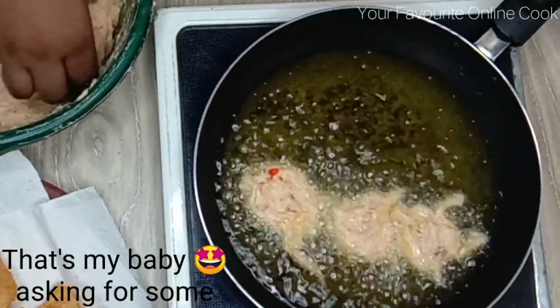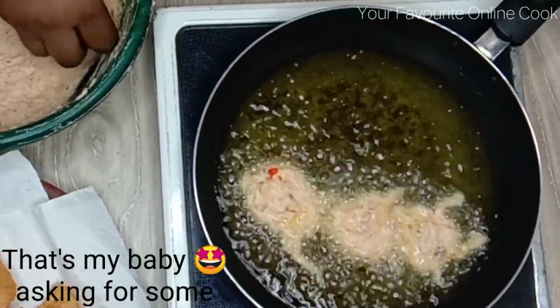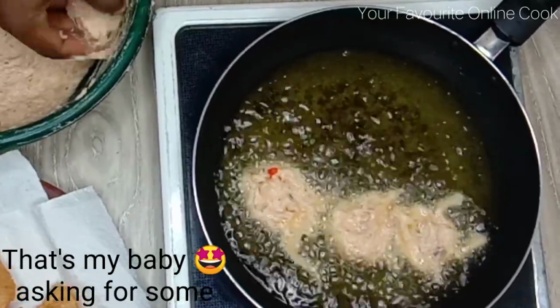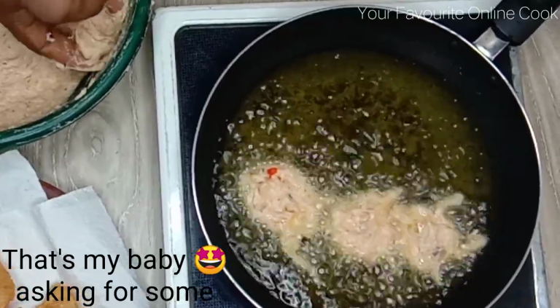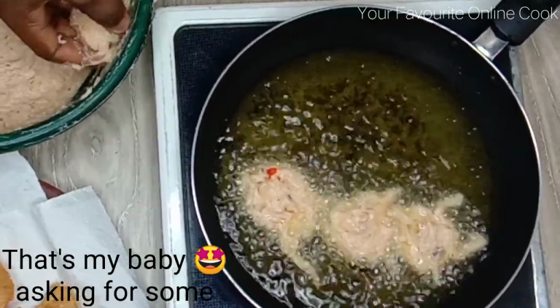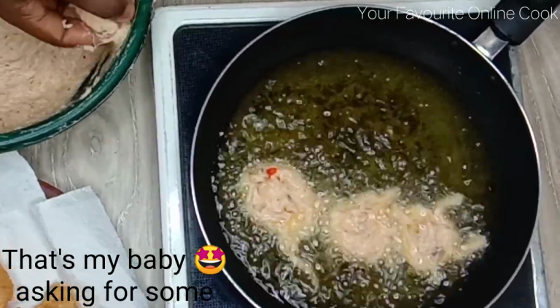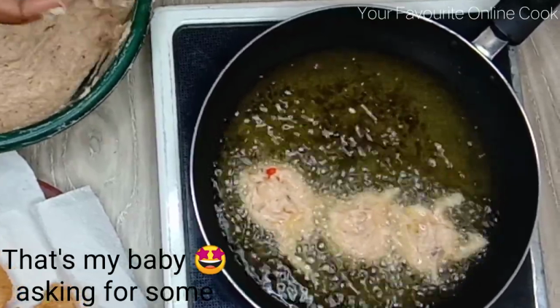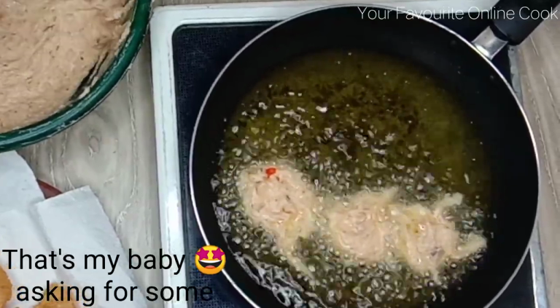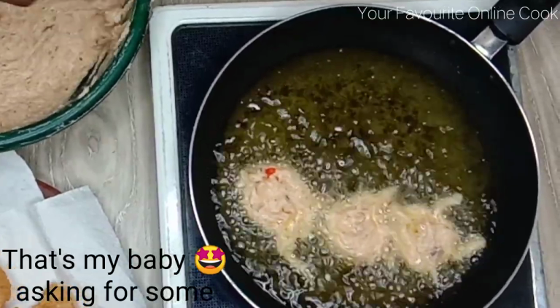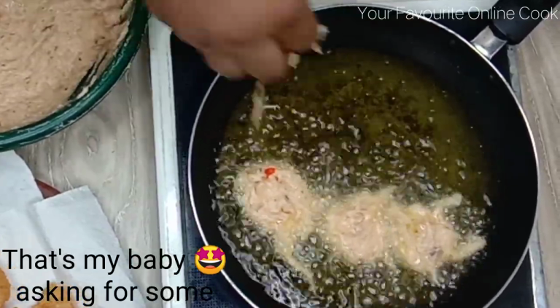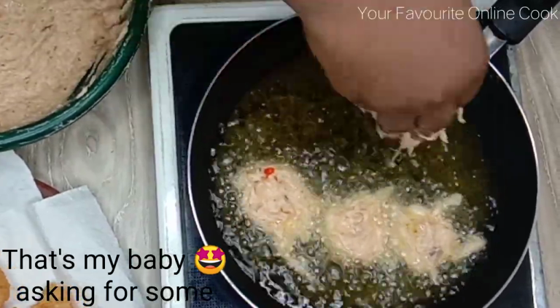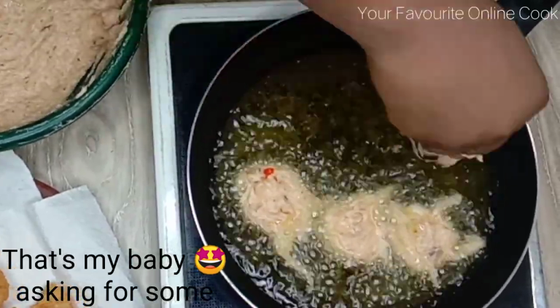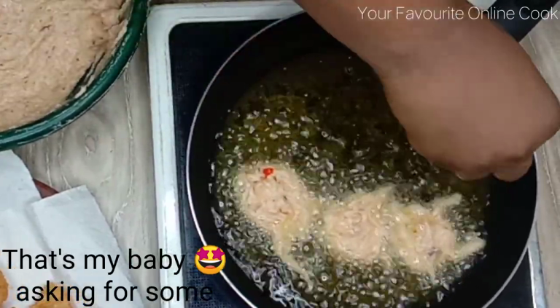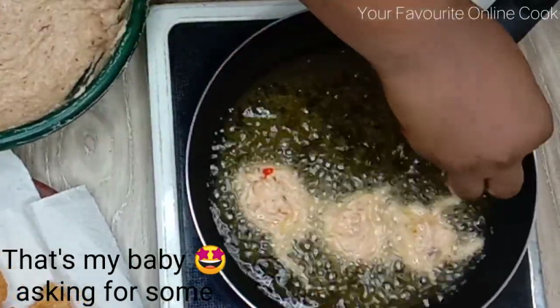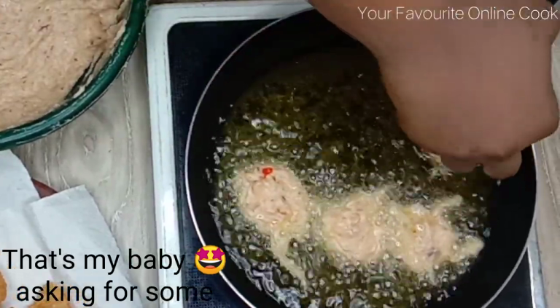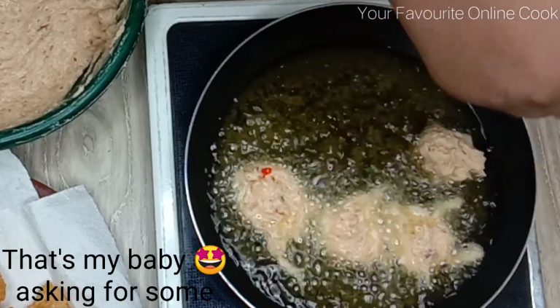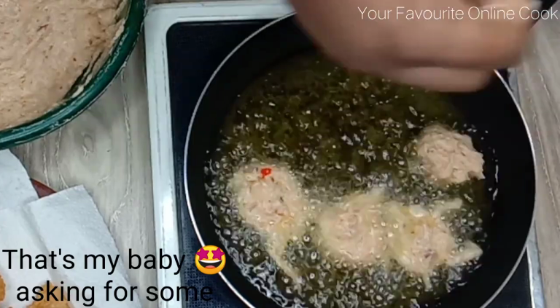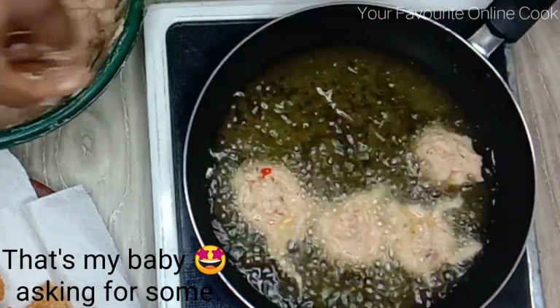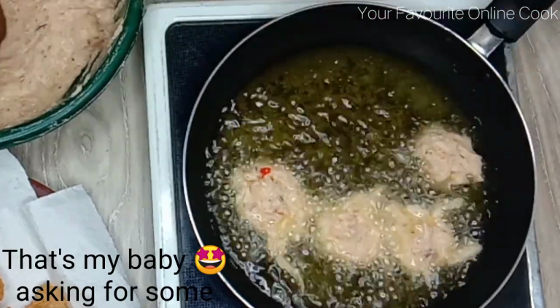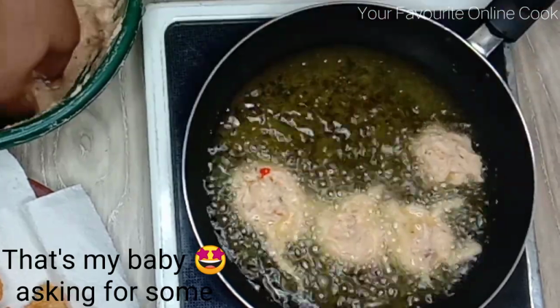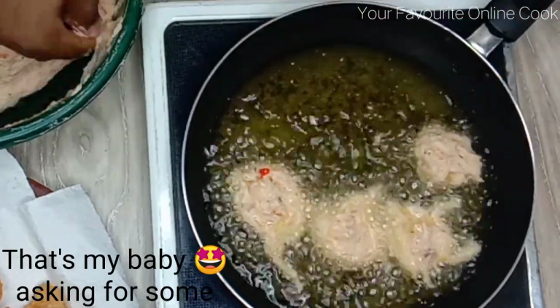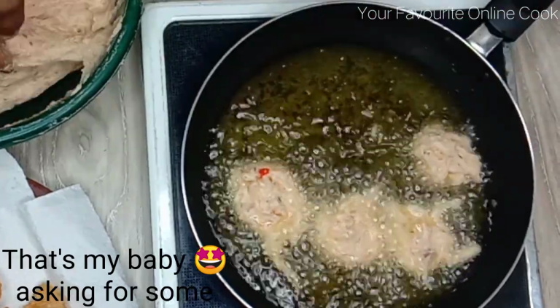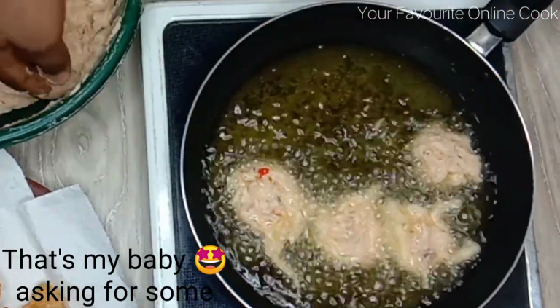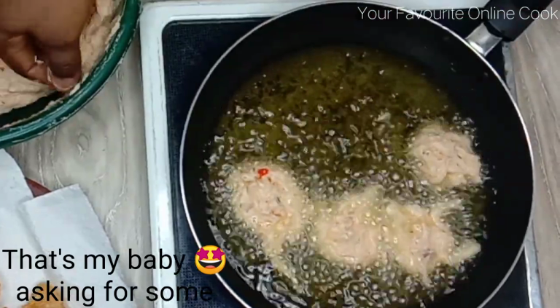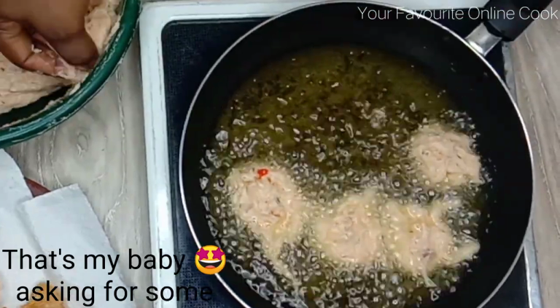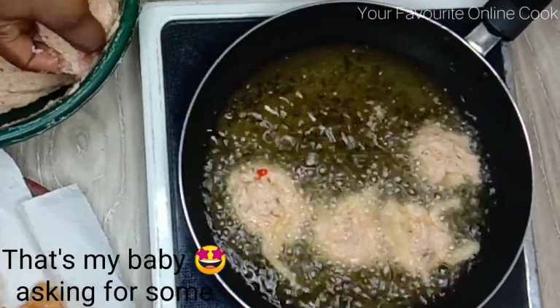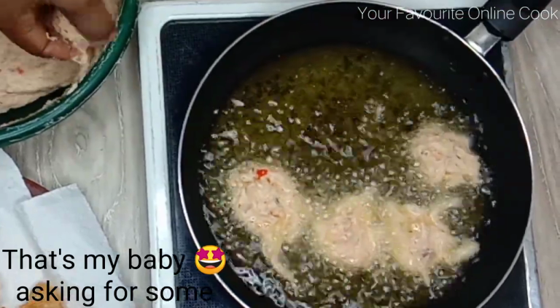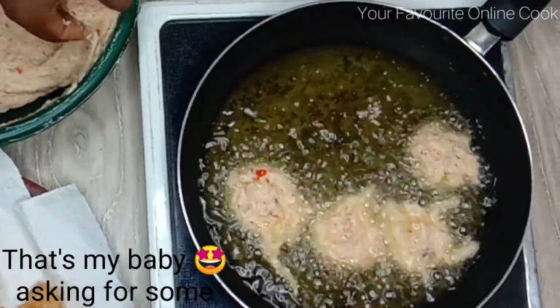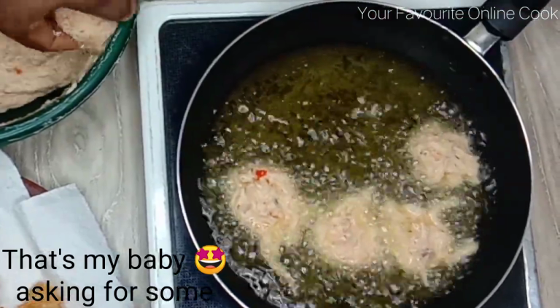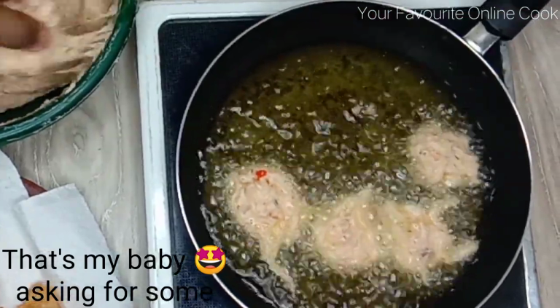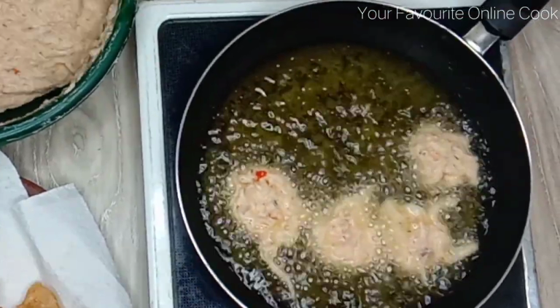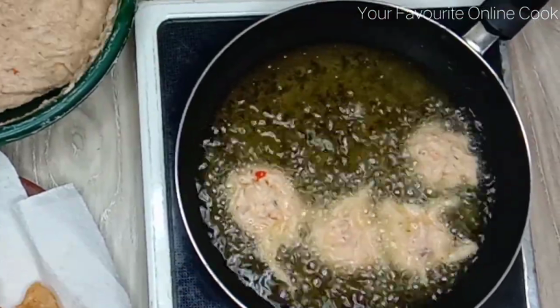That's my baby — she wants some! I told you kids love this ojojo yam fritters. They do.